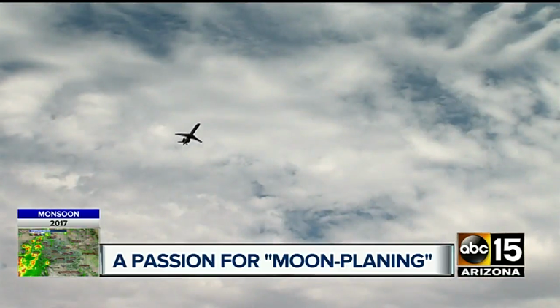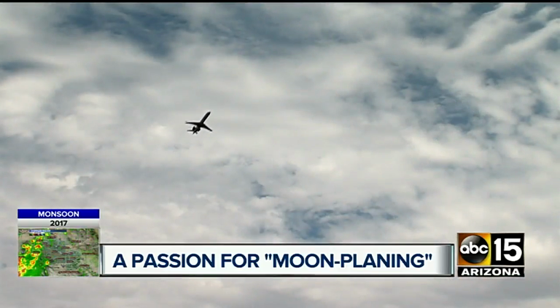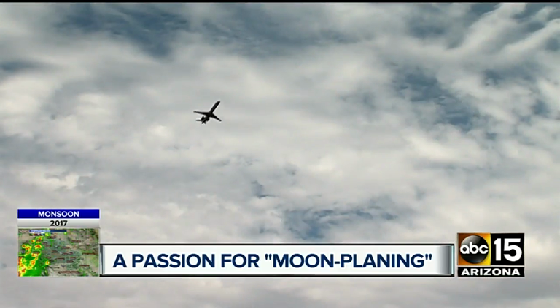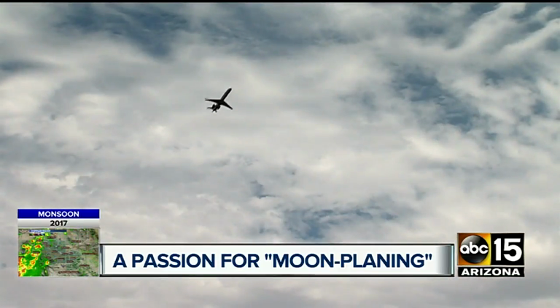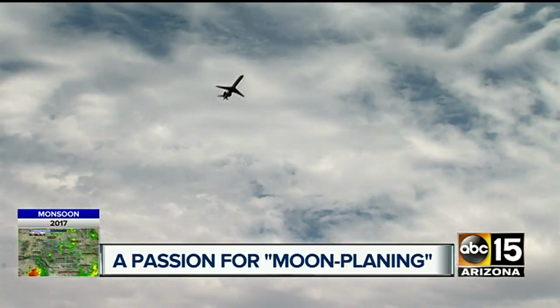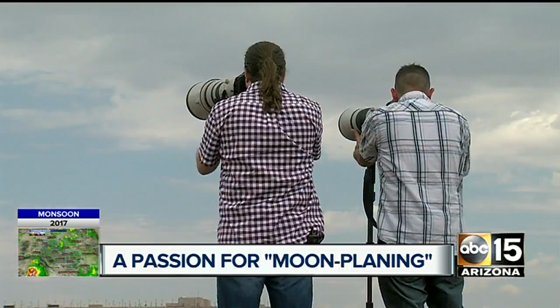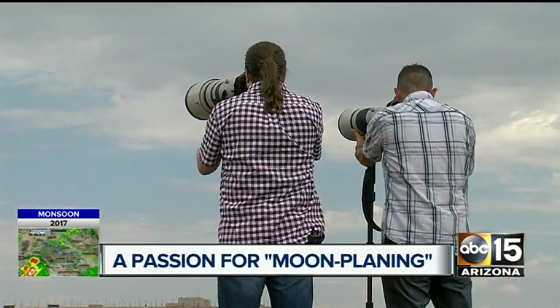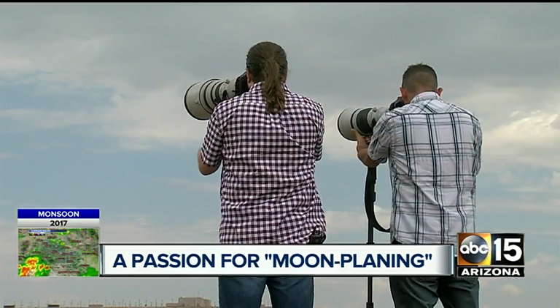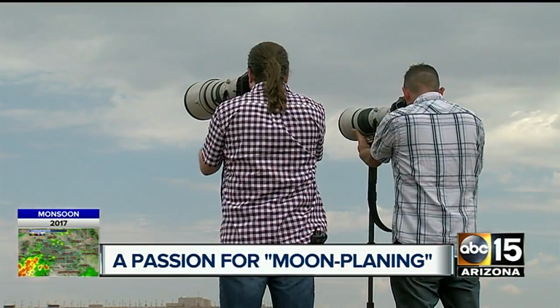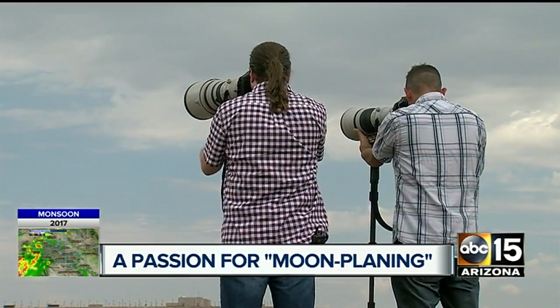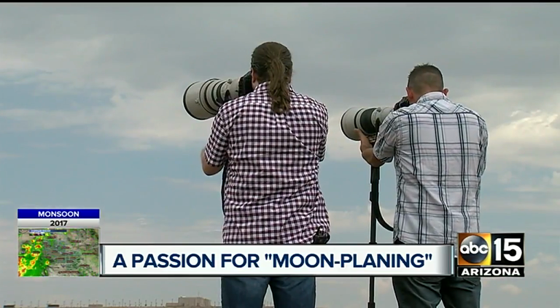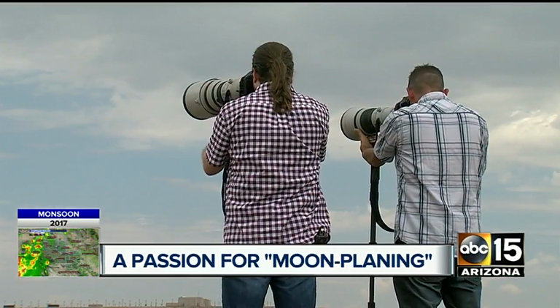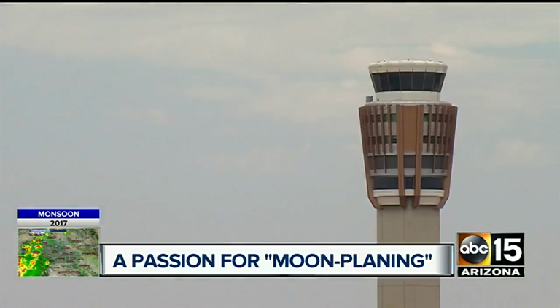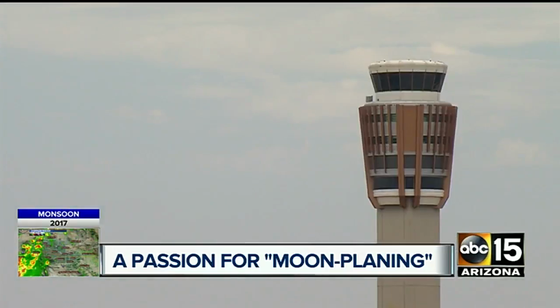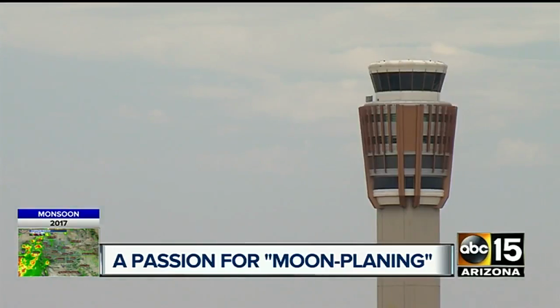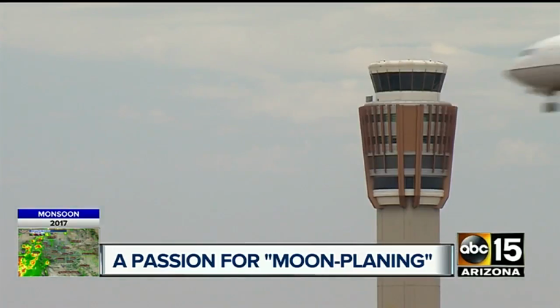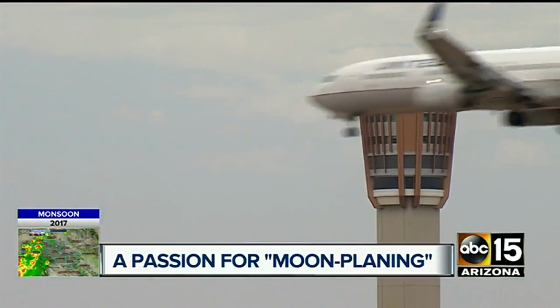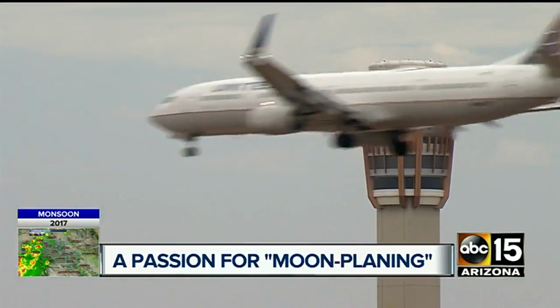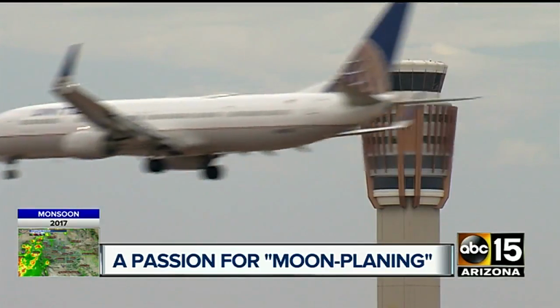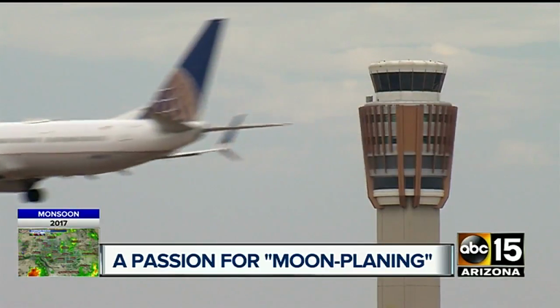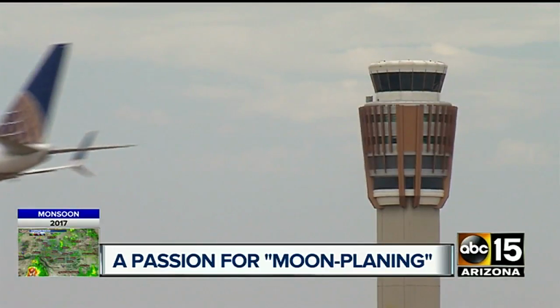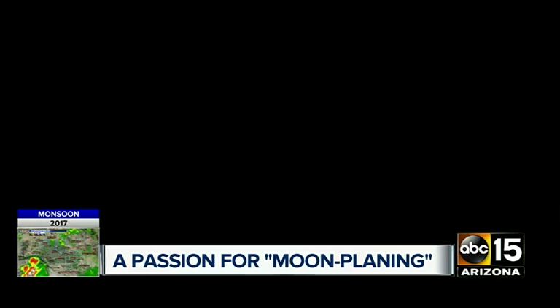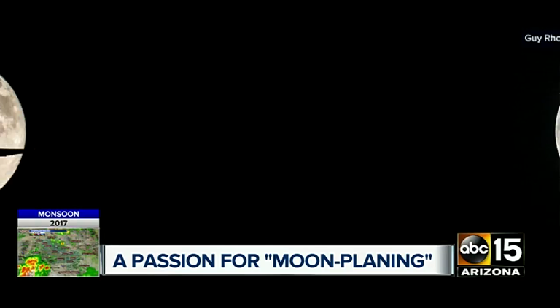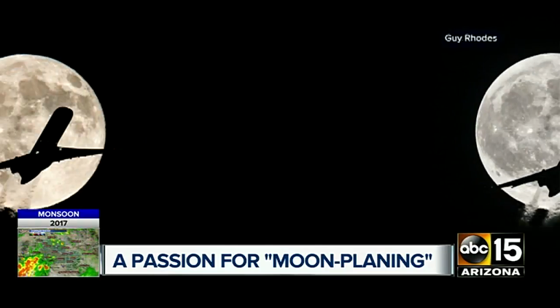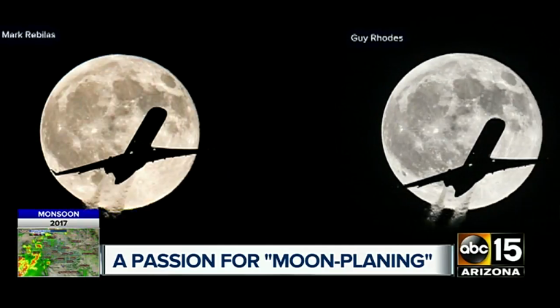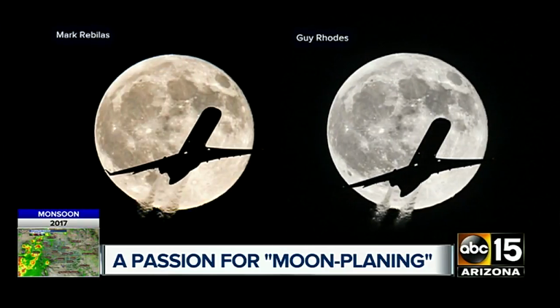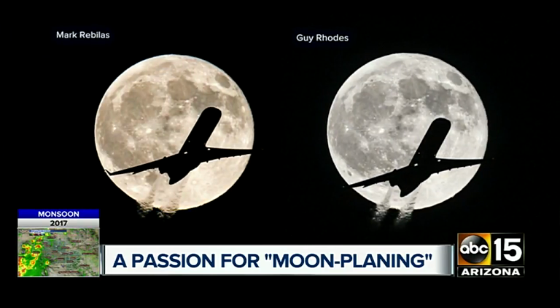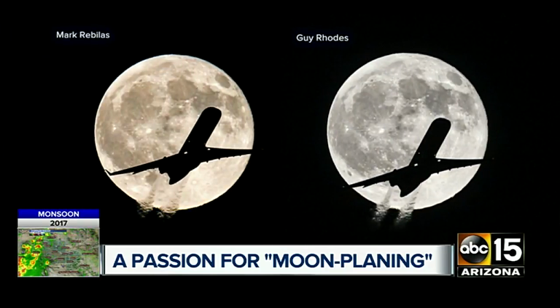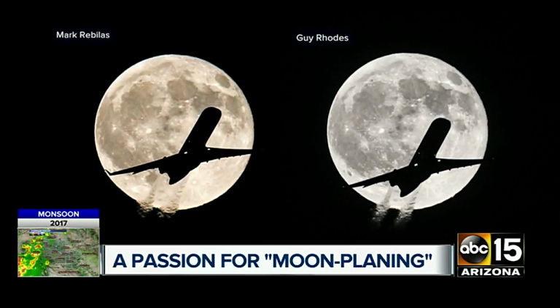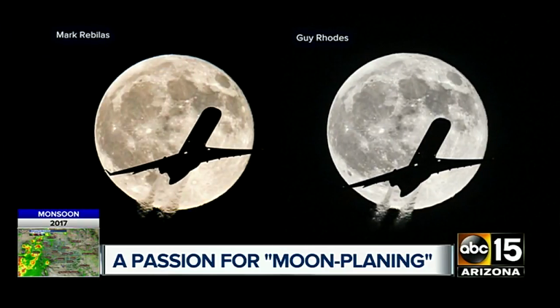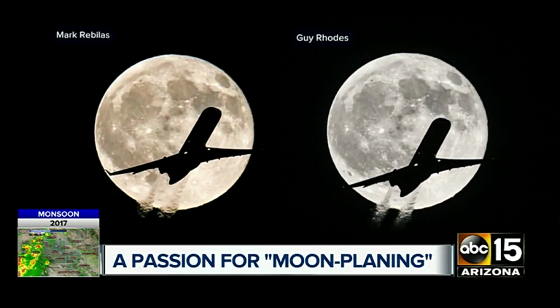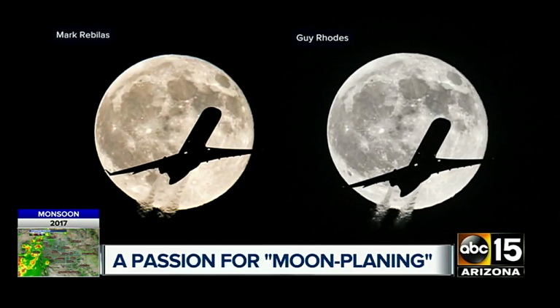But Monday night, two miles west of Sky Harbor, they landed in the perfect spot.